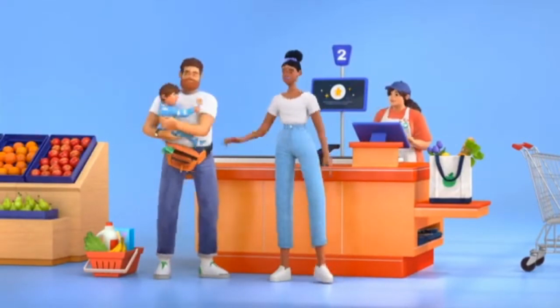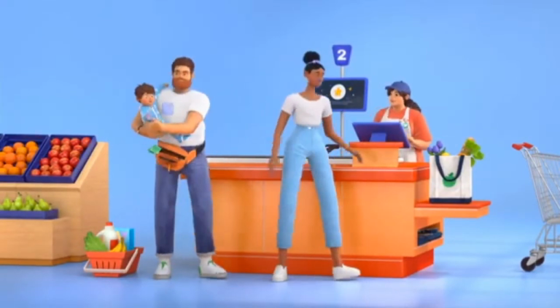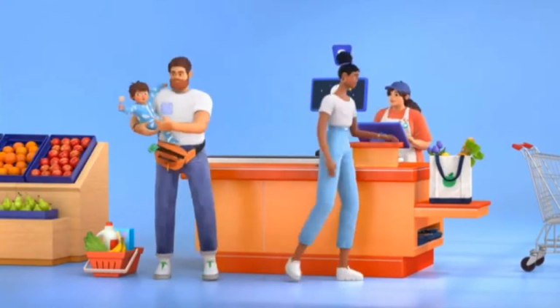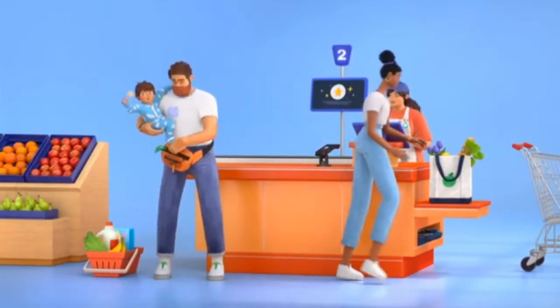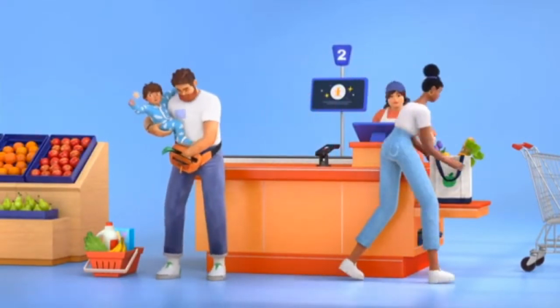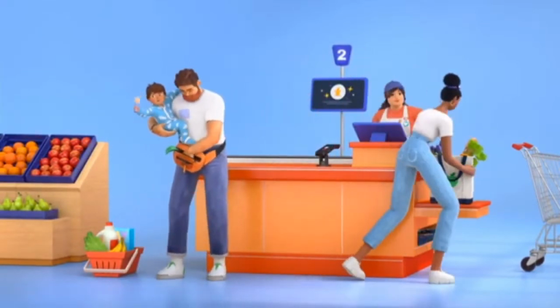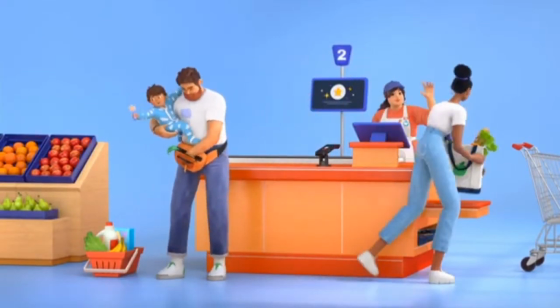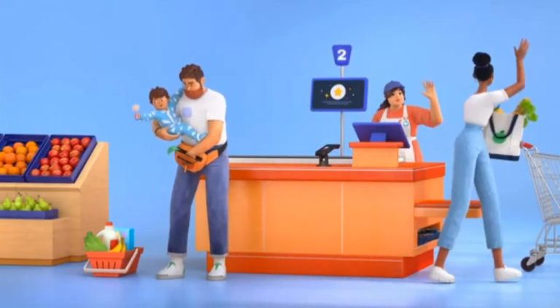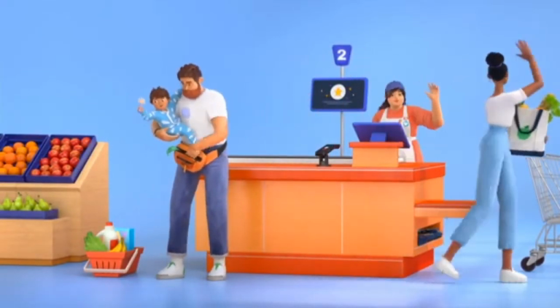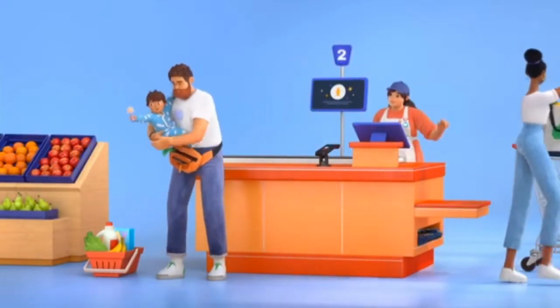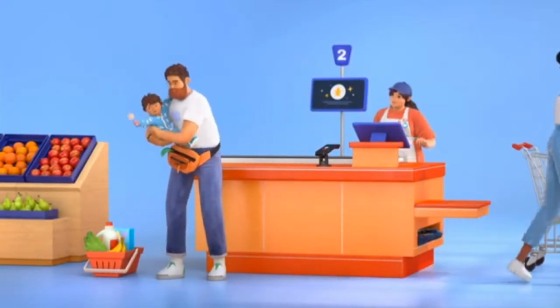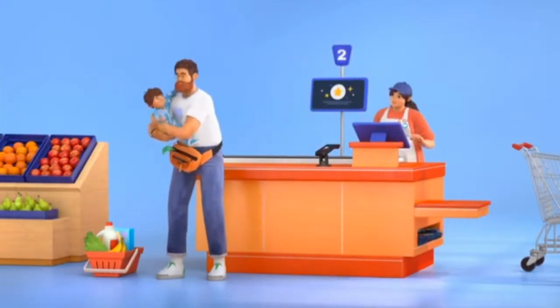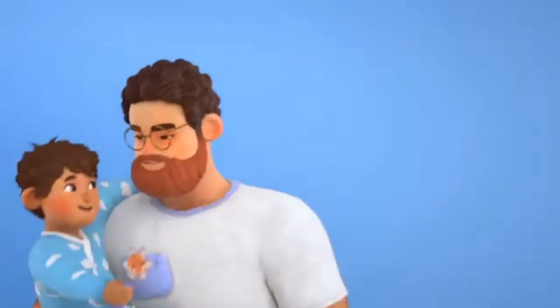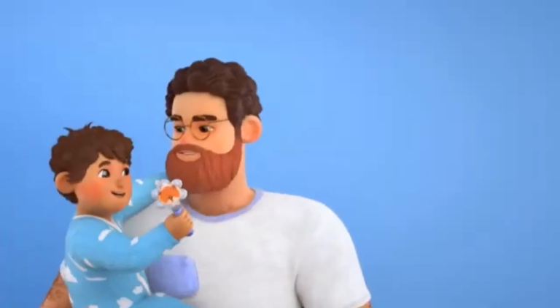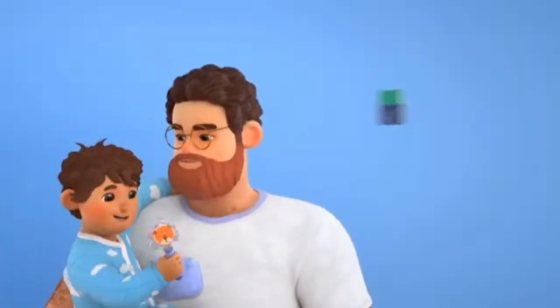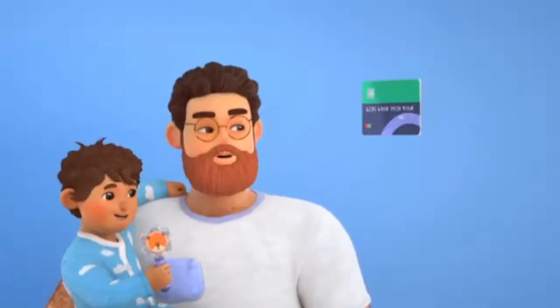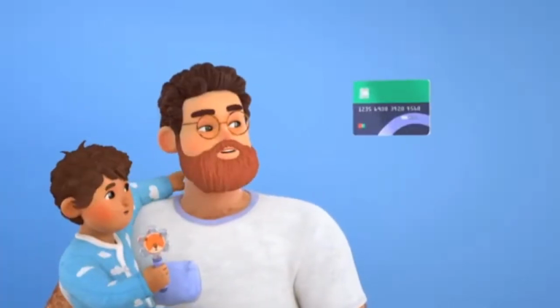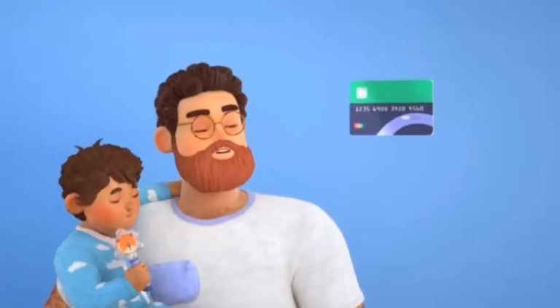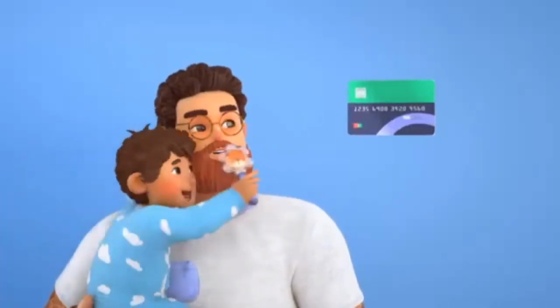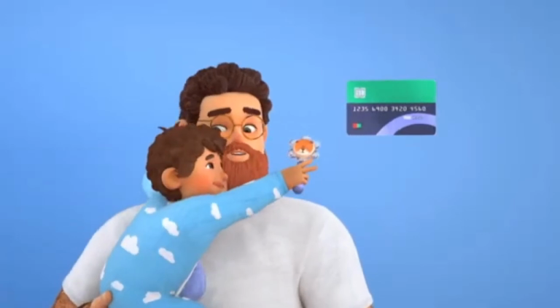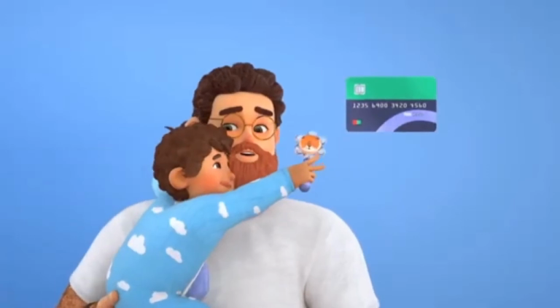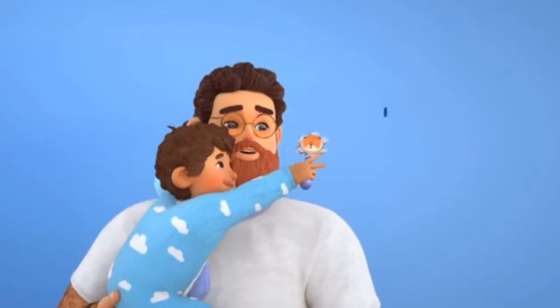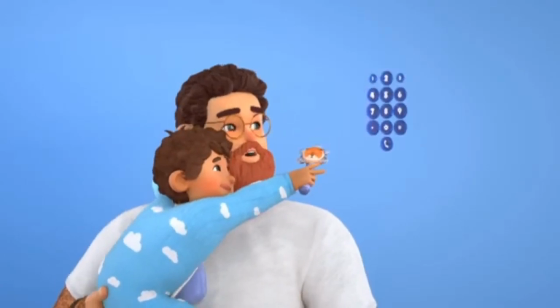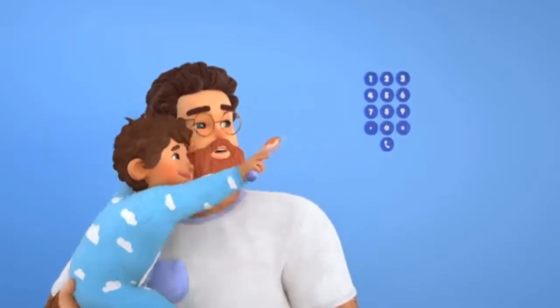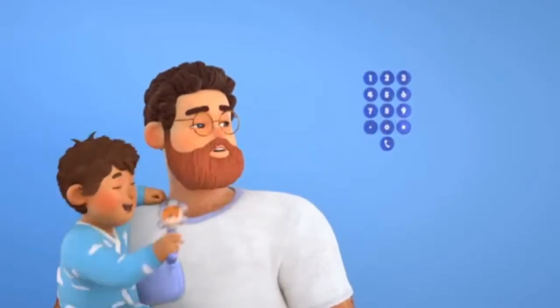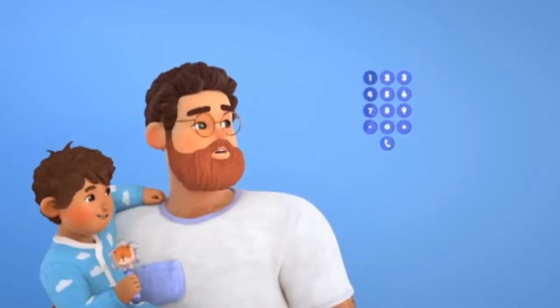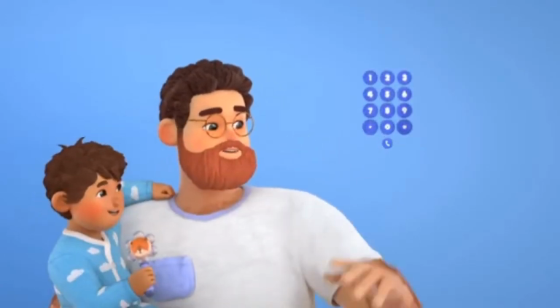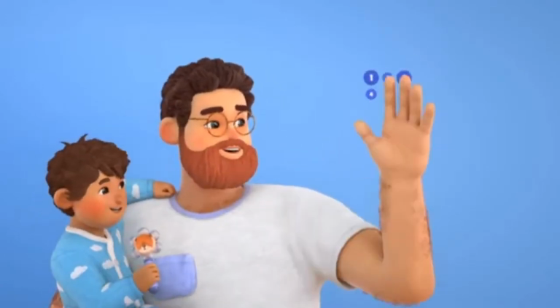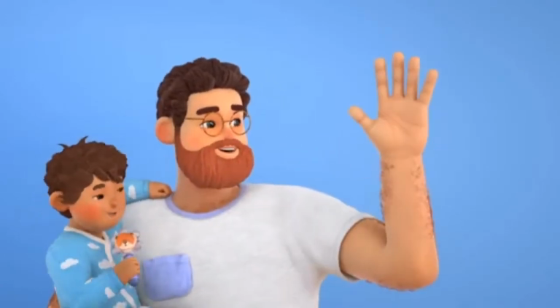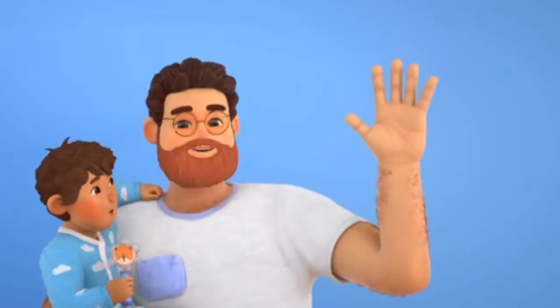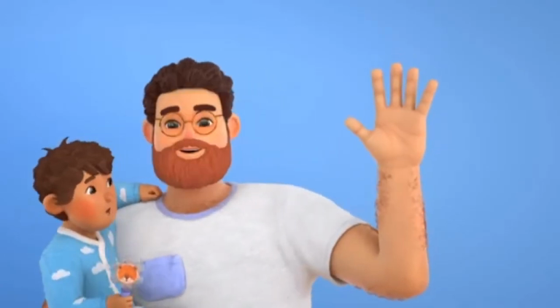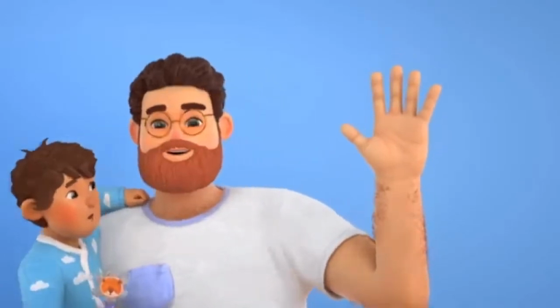Sign up is free and takes less than a minute. All you need is a credit card, your phone number, and your palm. That's it.